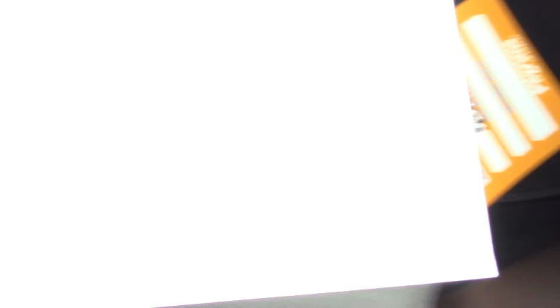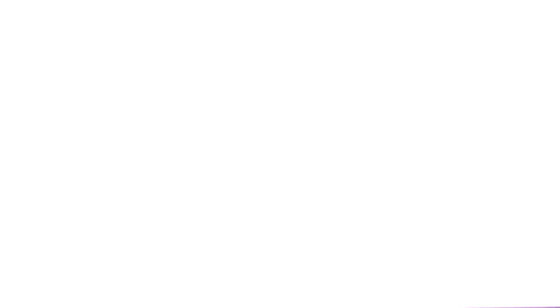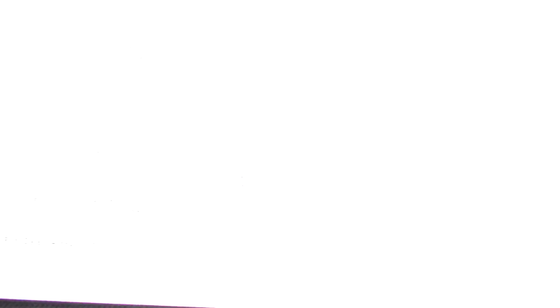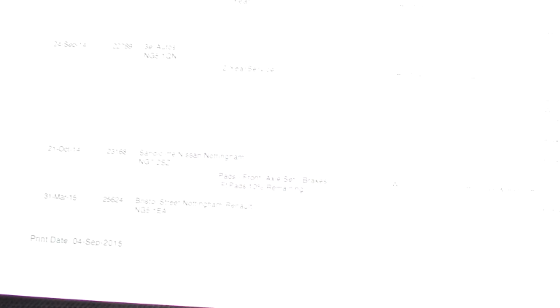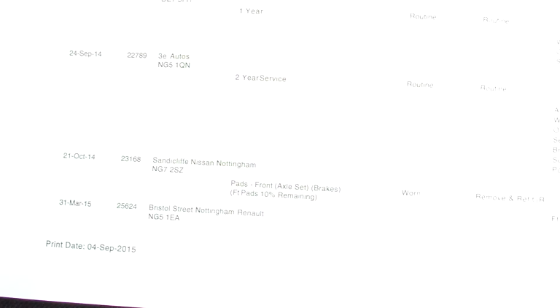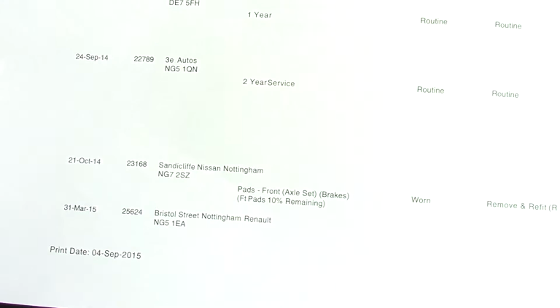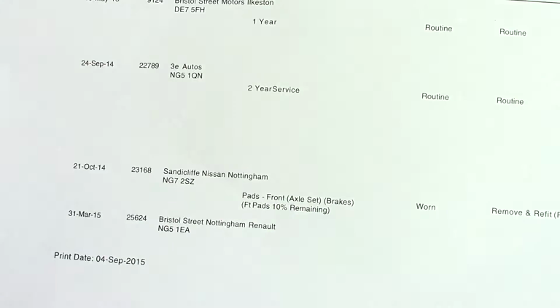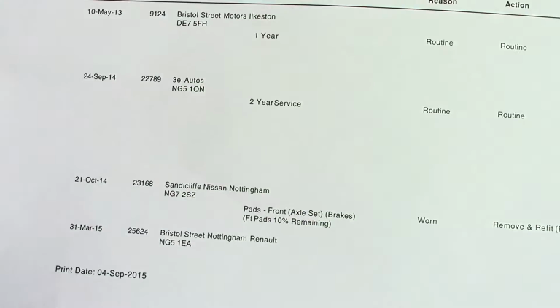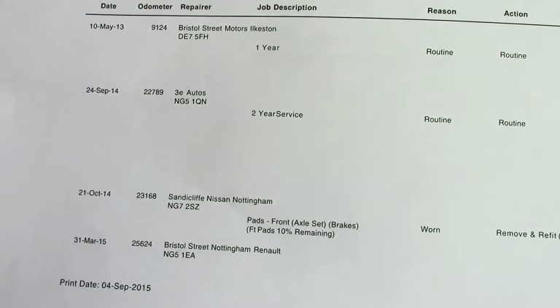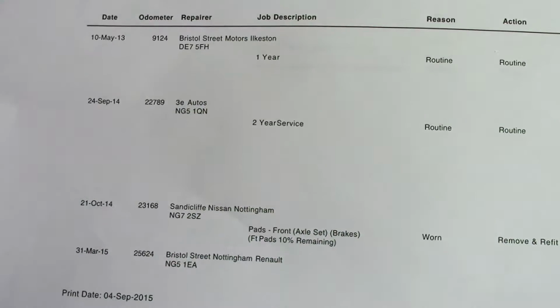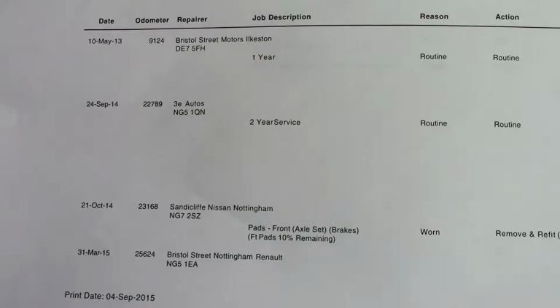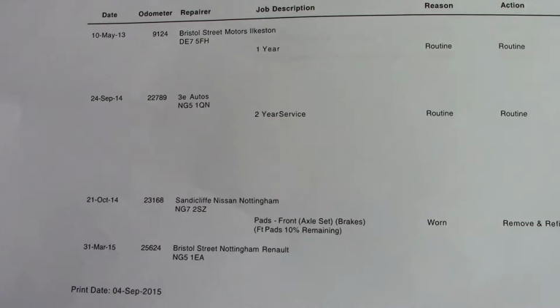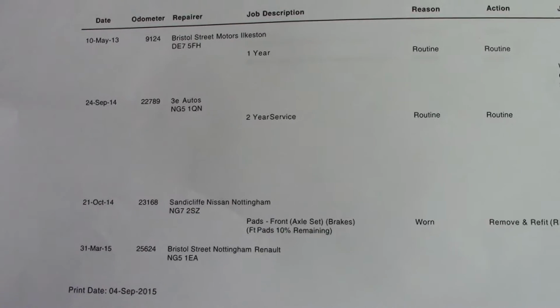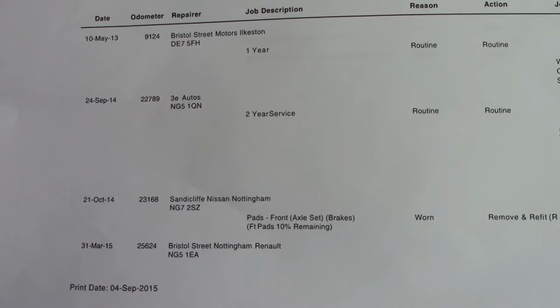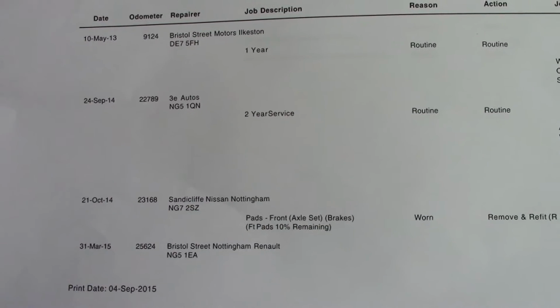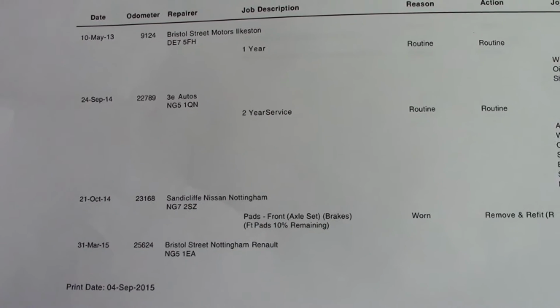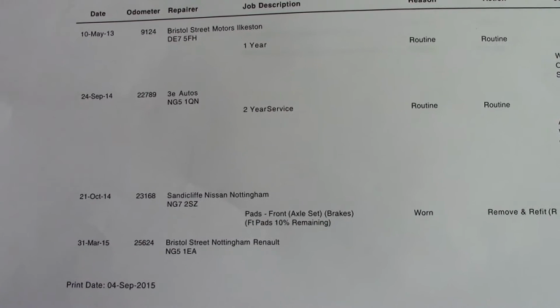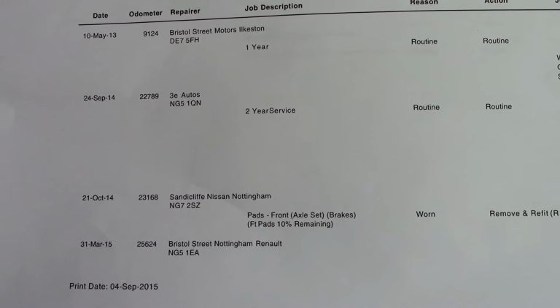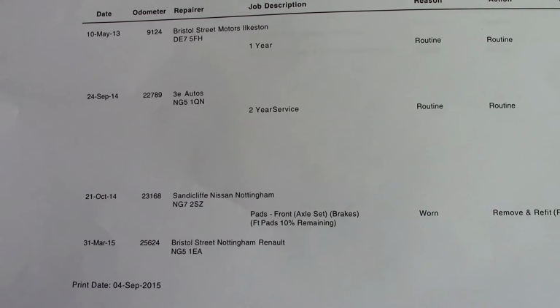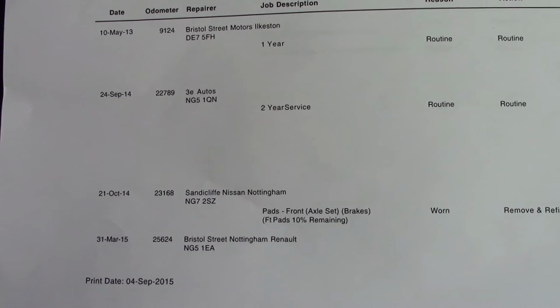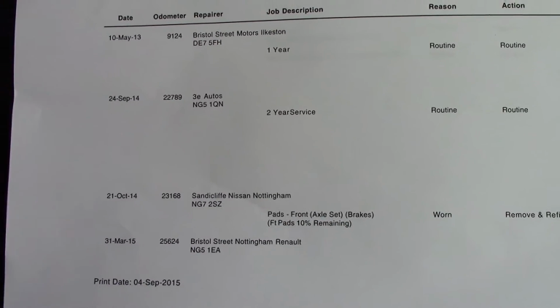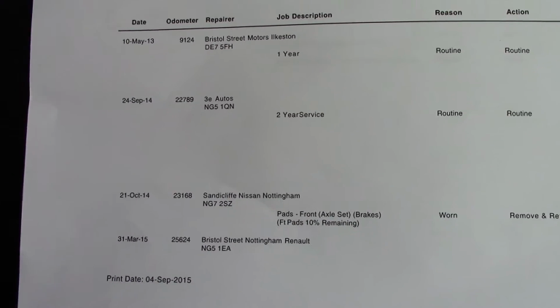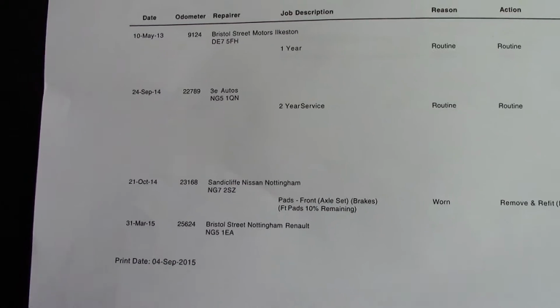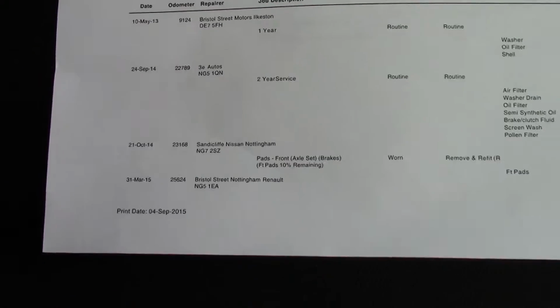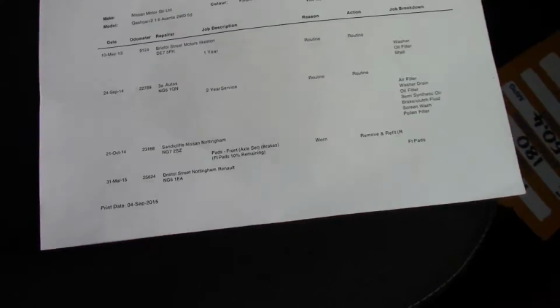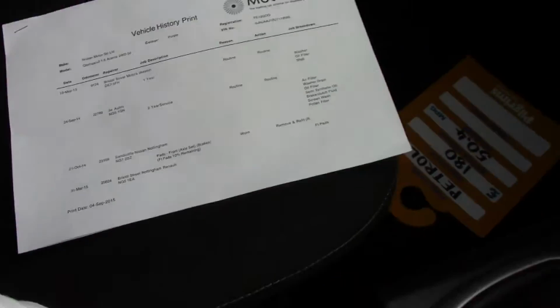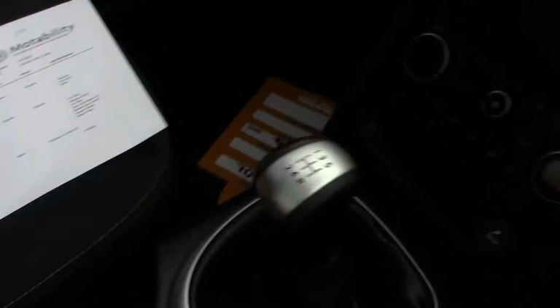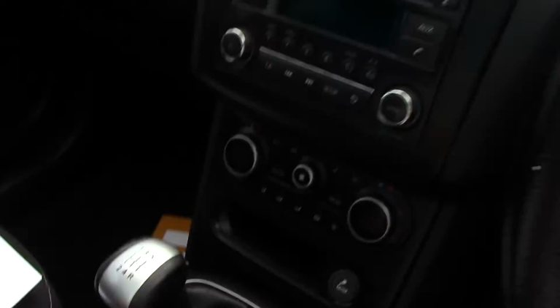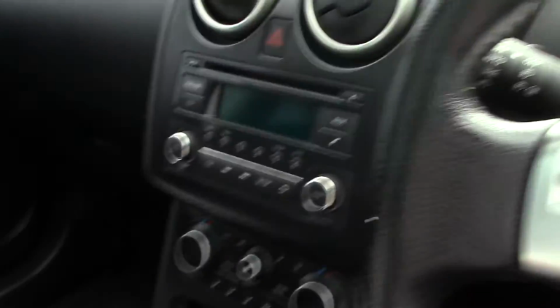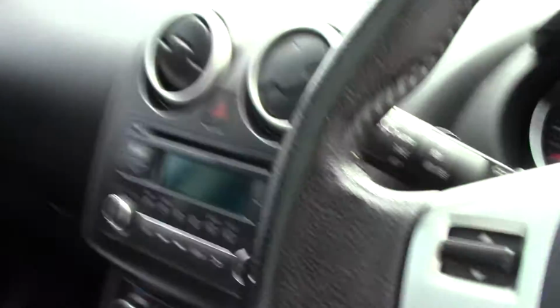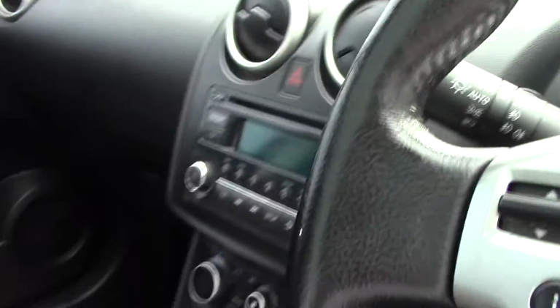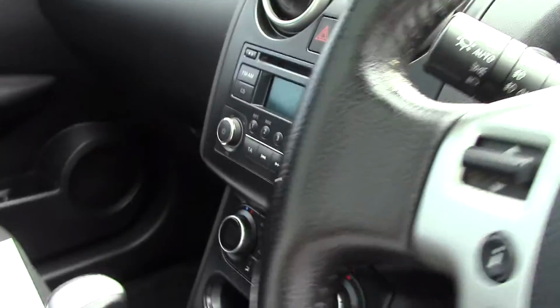Over here we can see the vehicle's service history, and this vehicle will also be serviced before it is handed over to you, the customer.